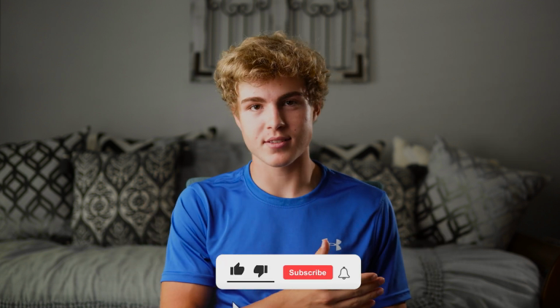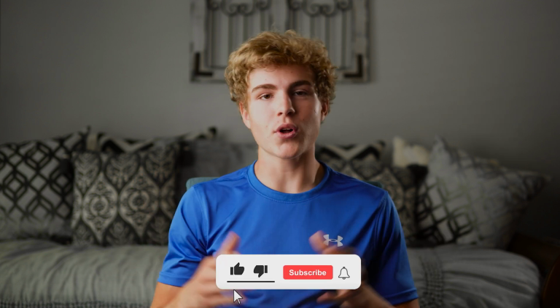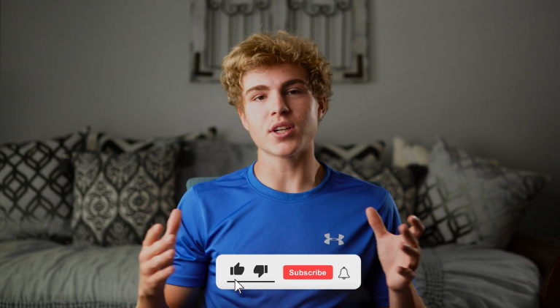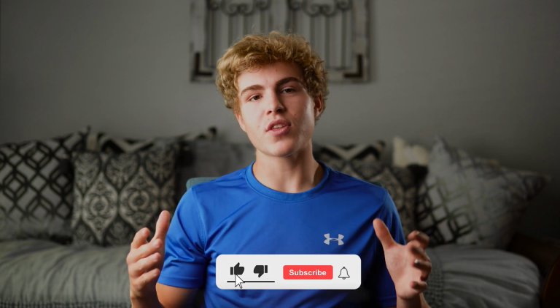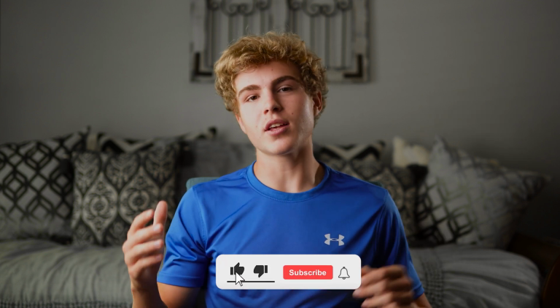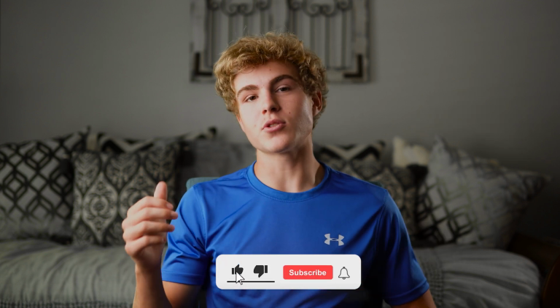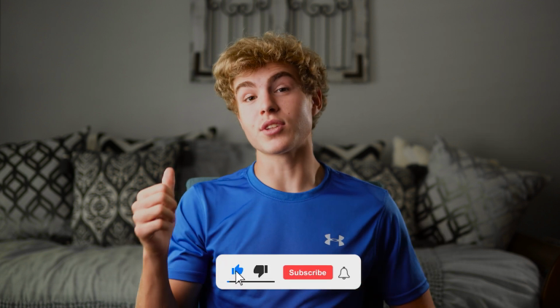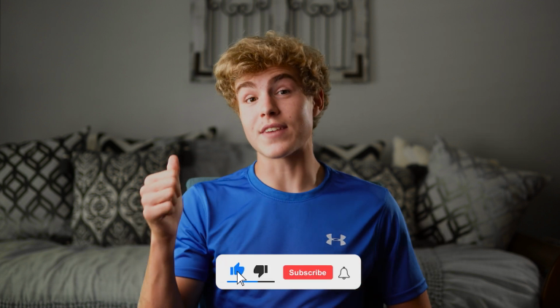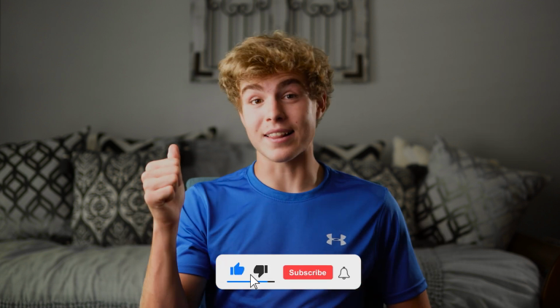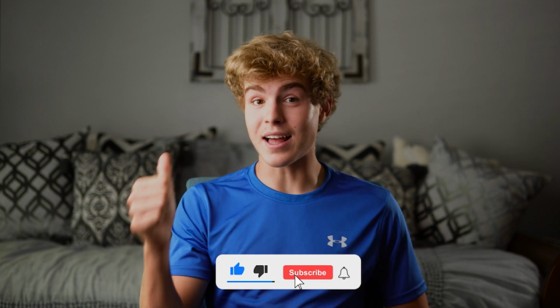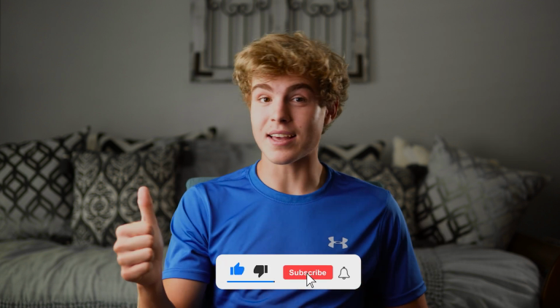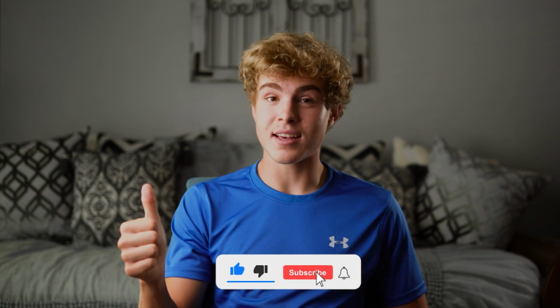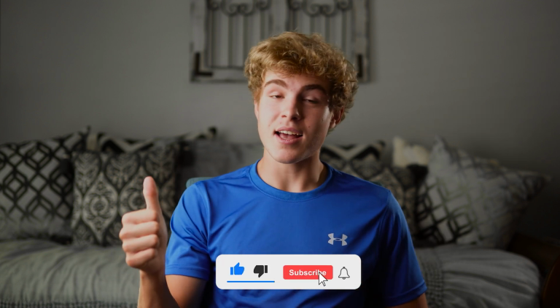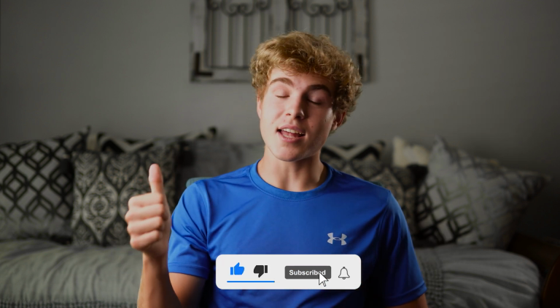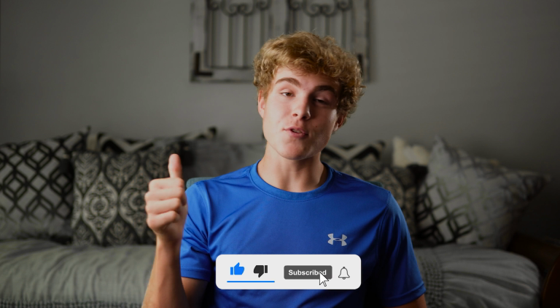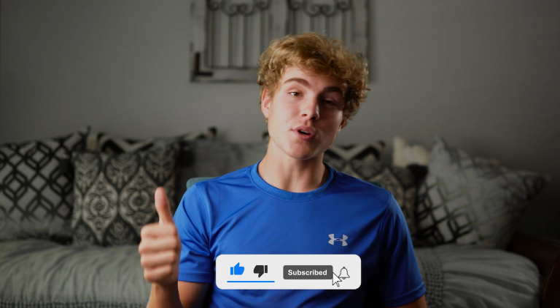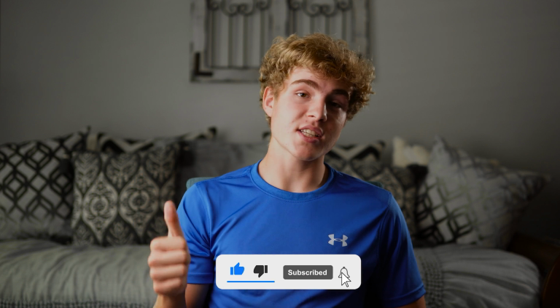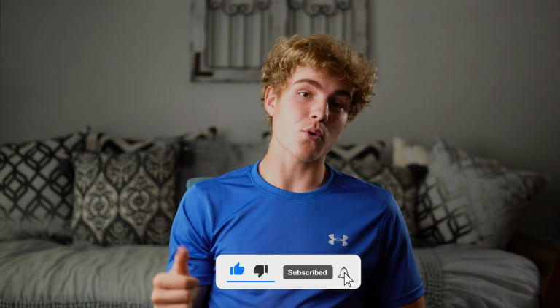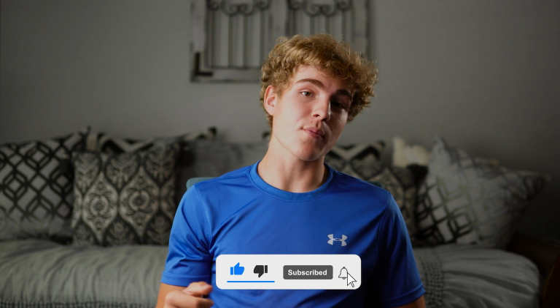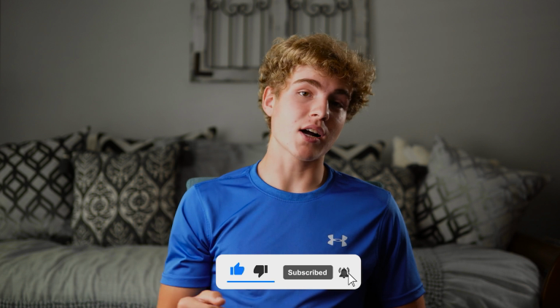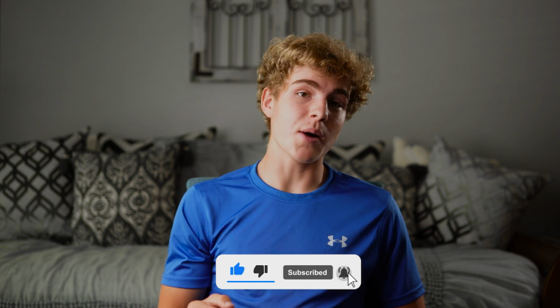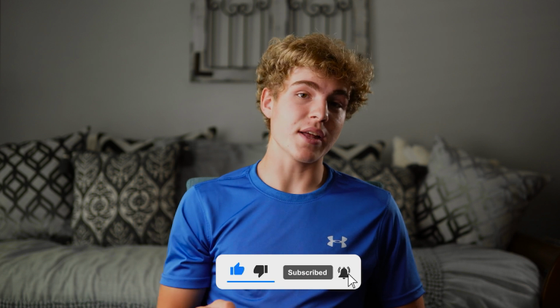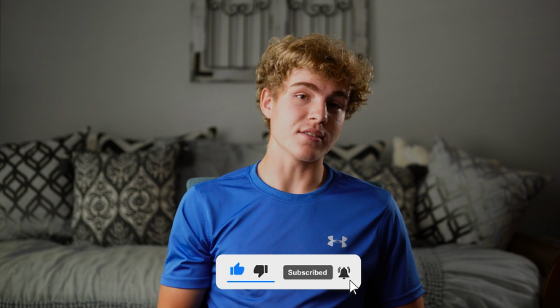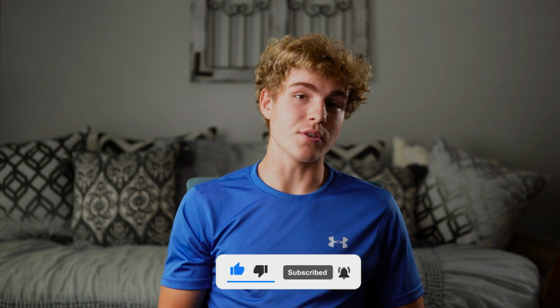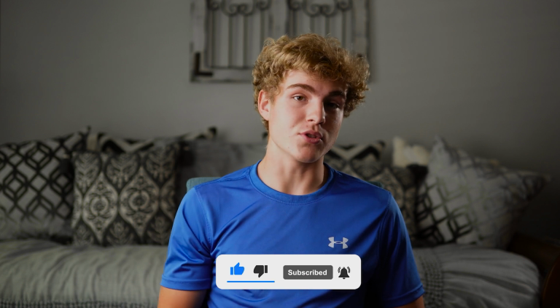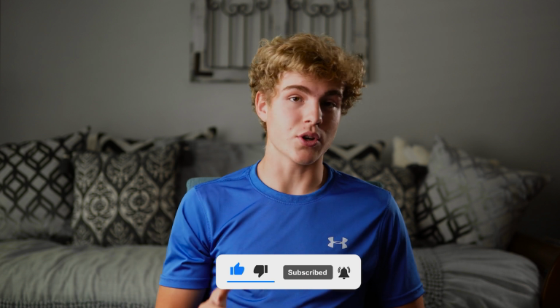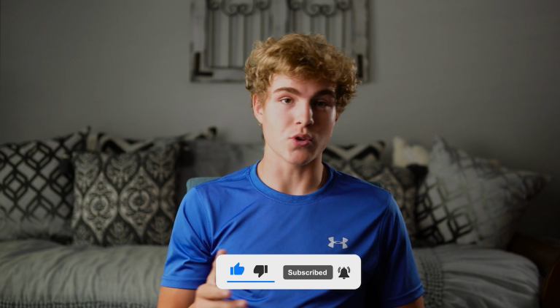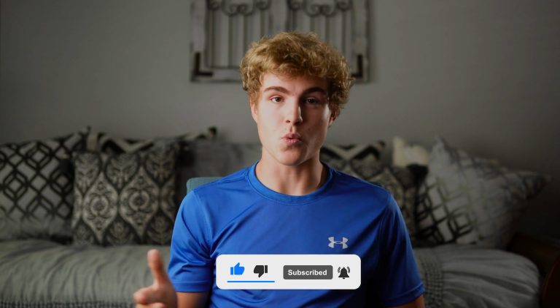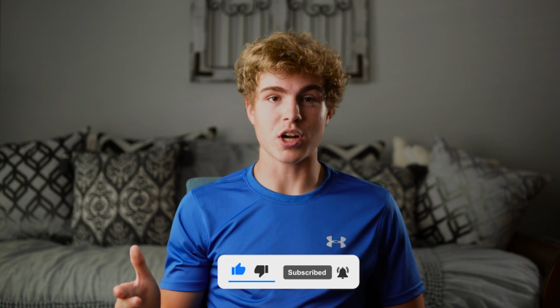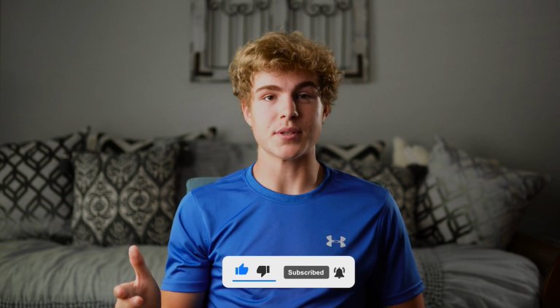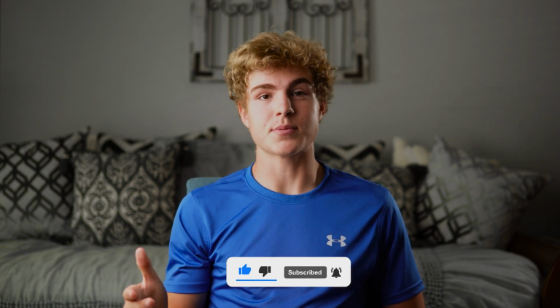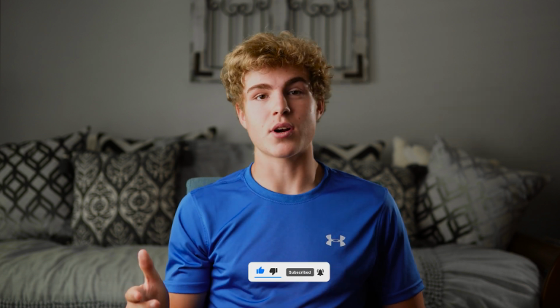If you've learned anything, you should leave a like. And if you want to see more content in the future, you're welcome to subscribe.